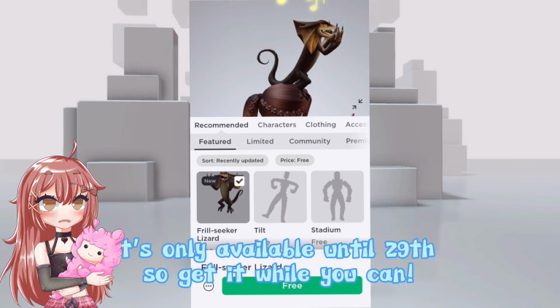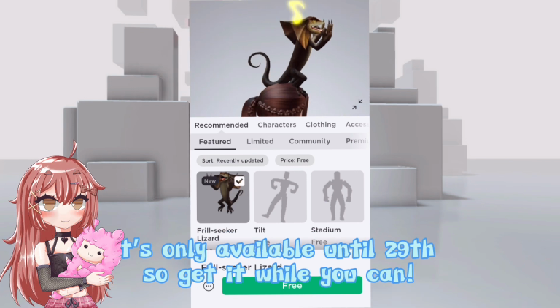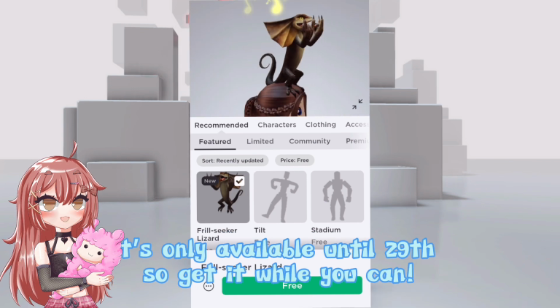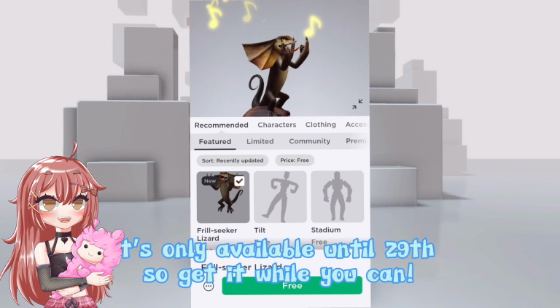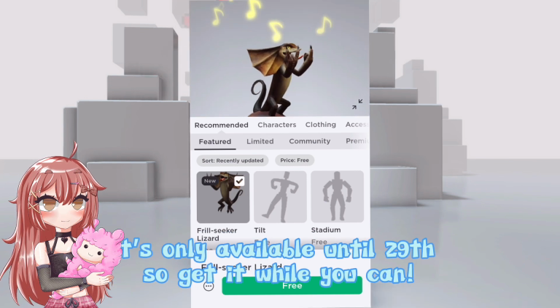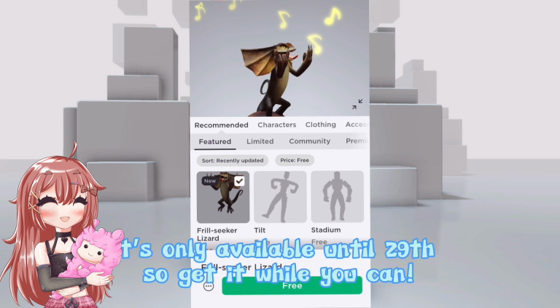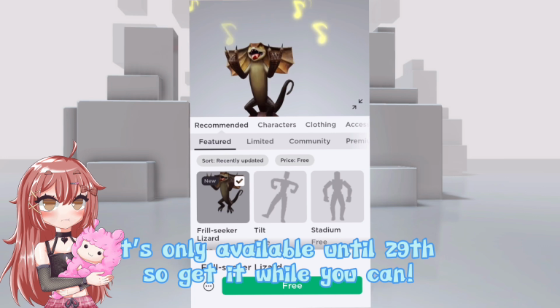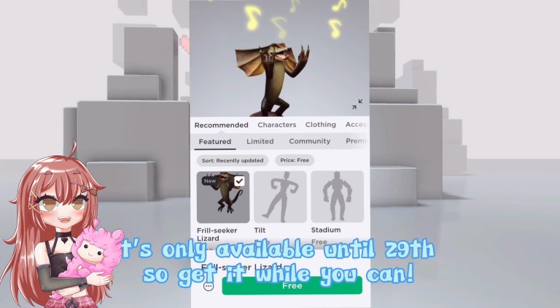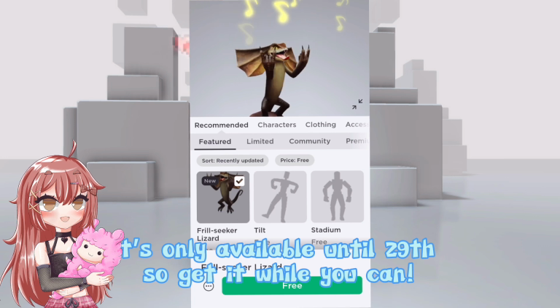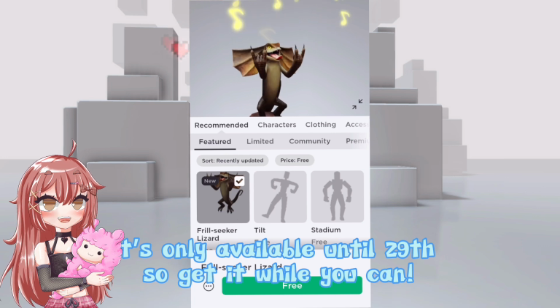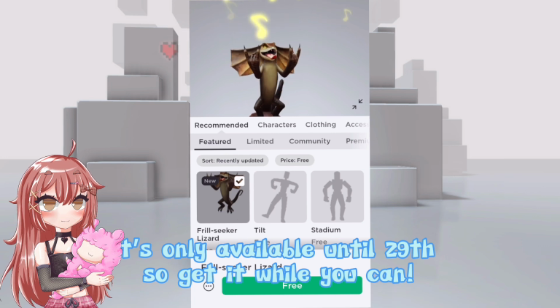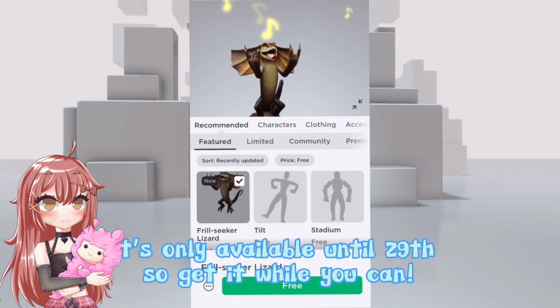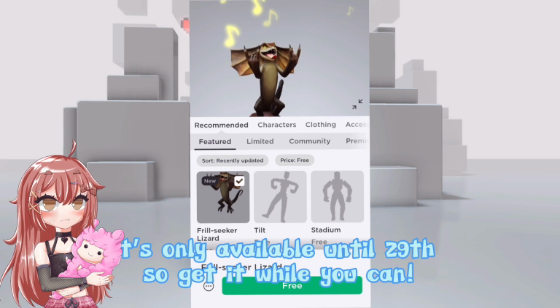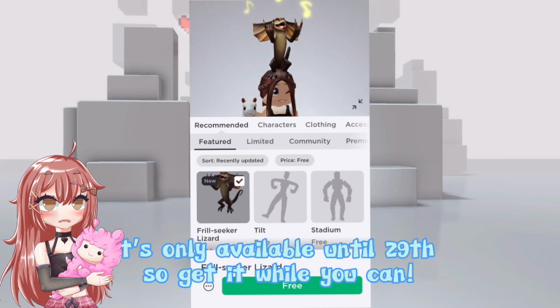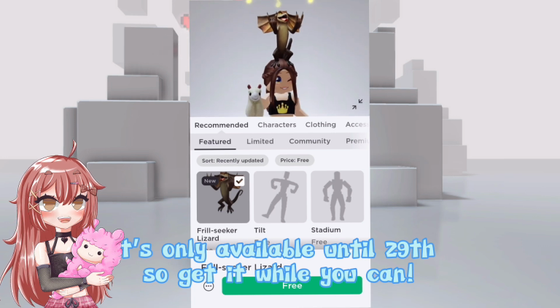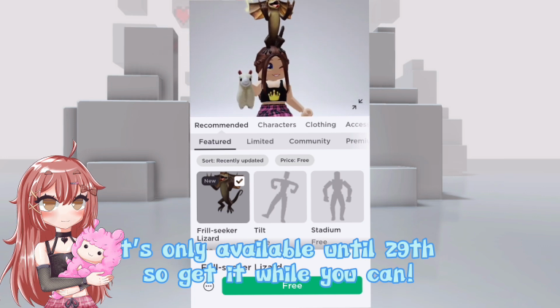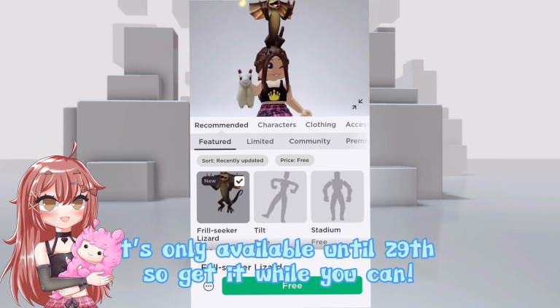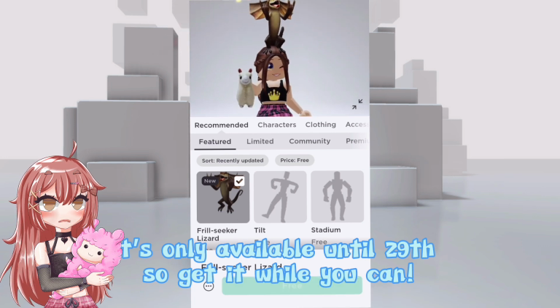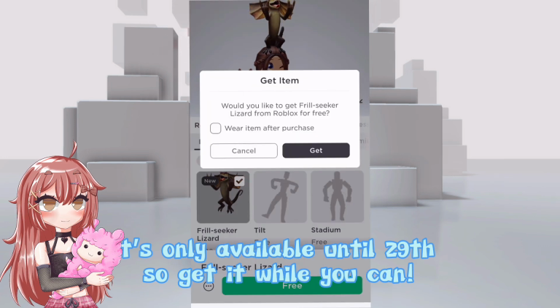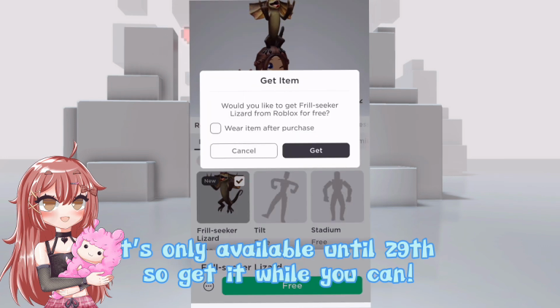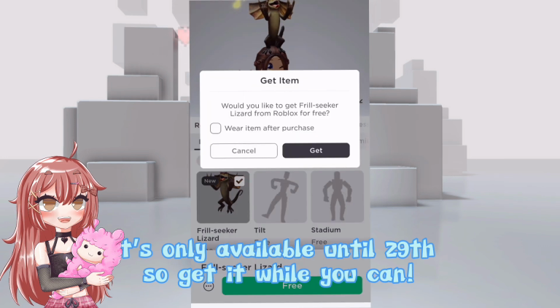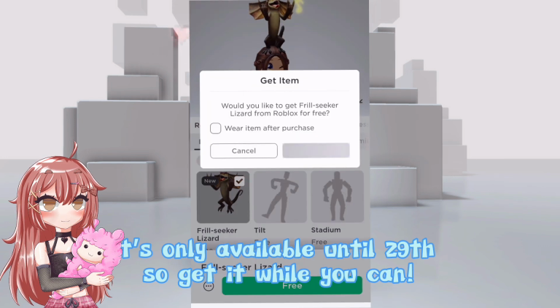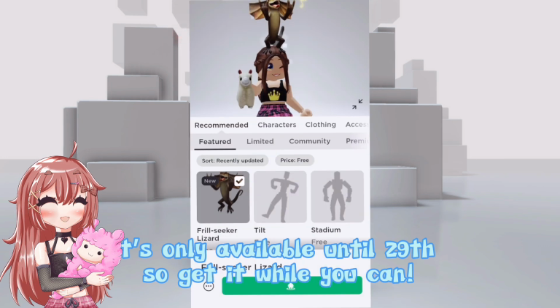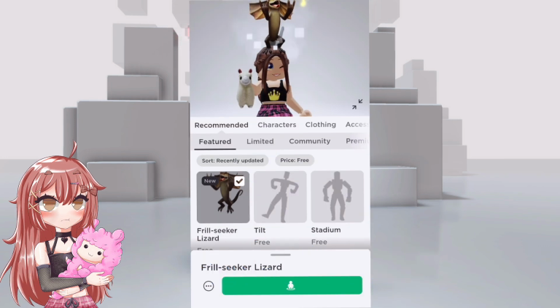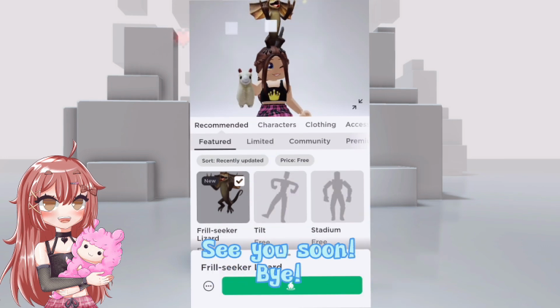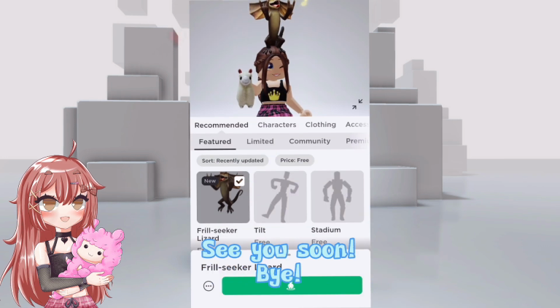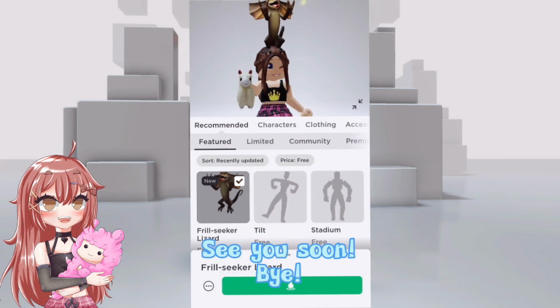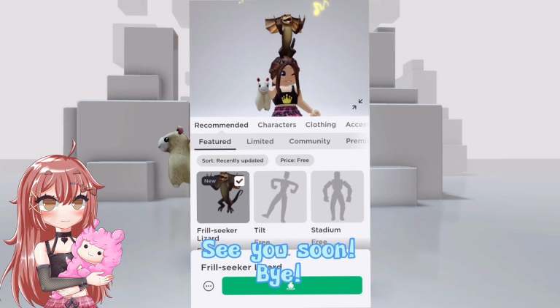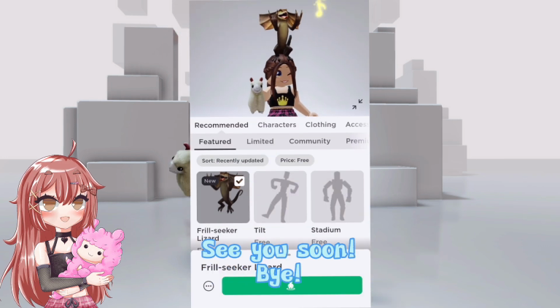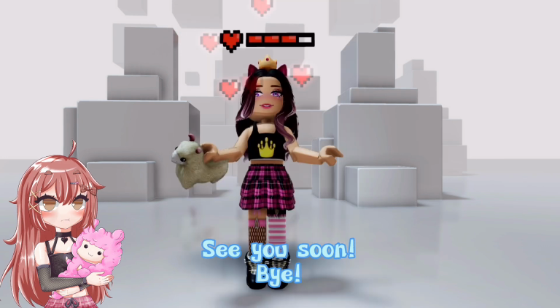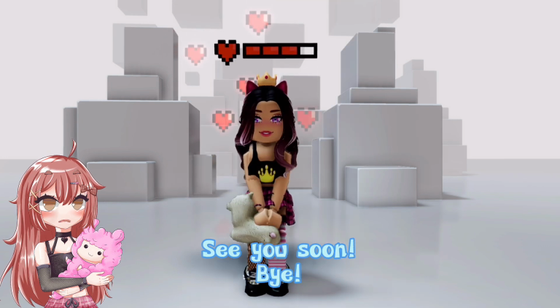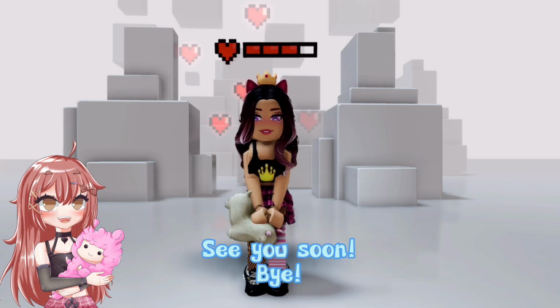It's only available until the 29th, so get it while you can. See you soon, bye!